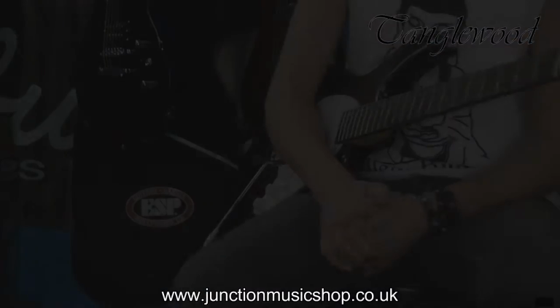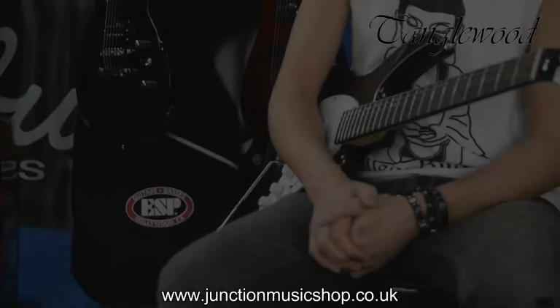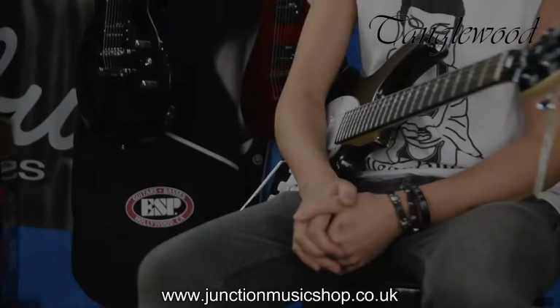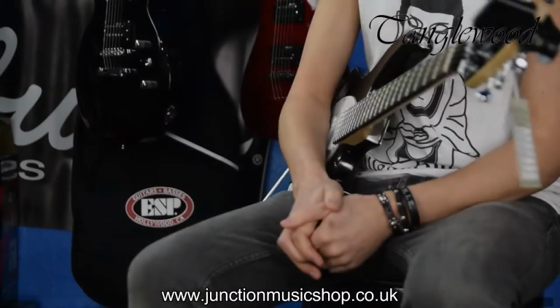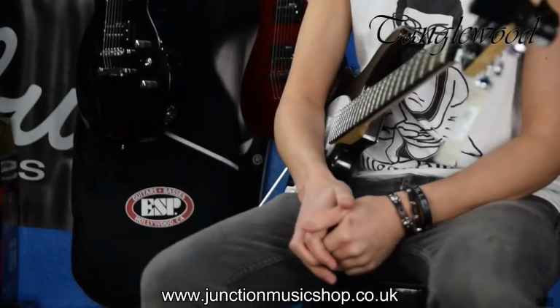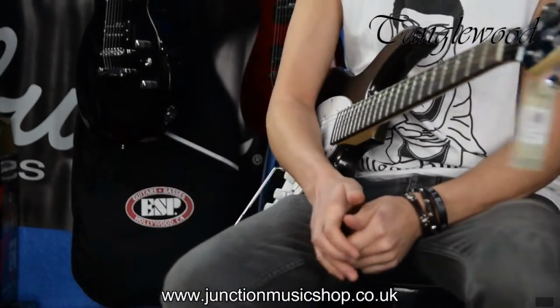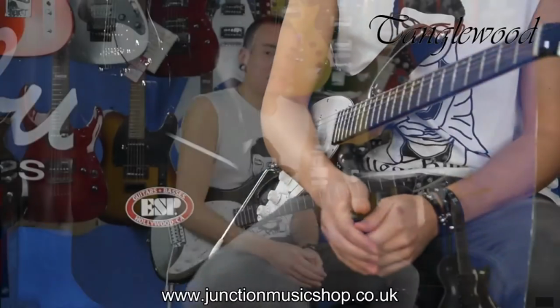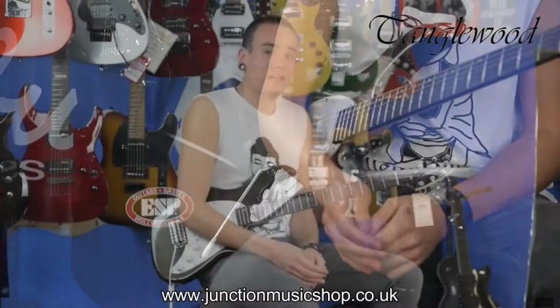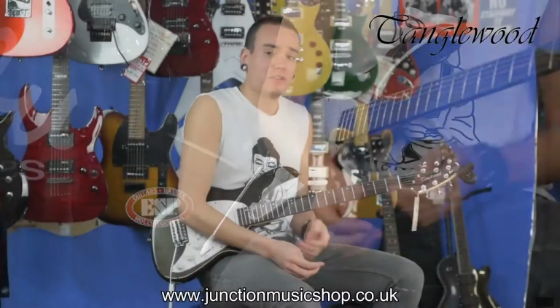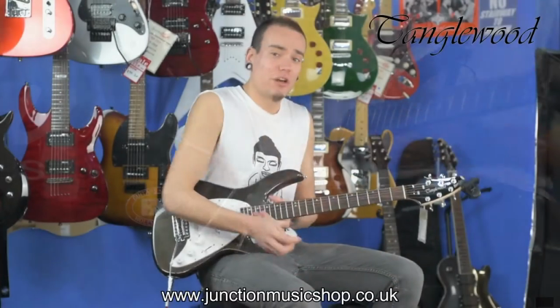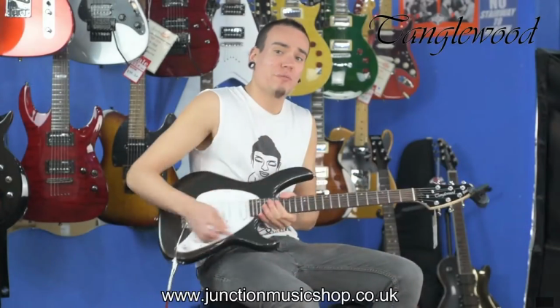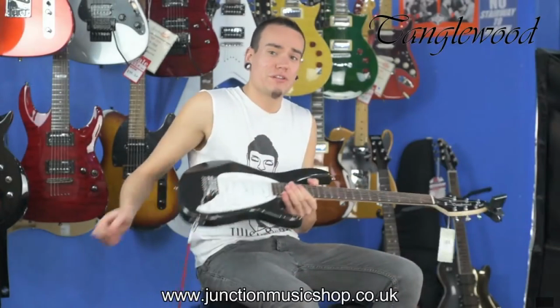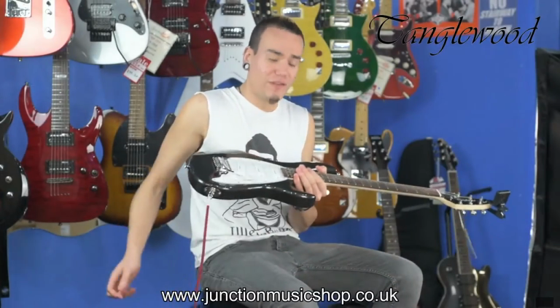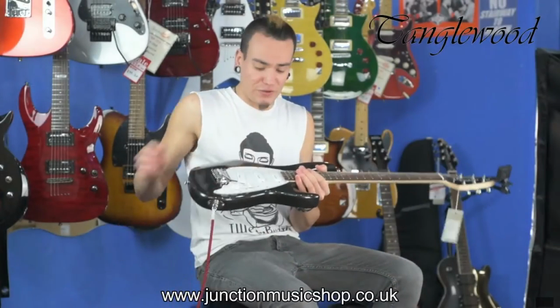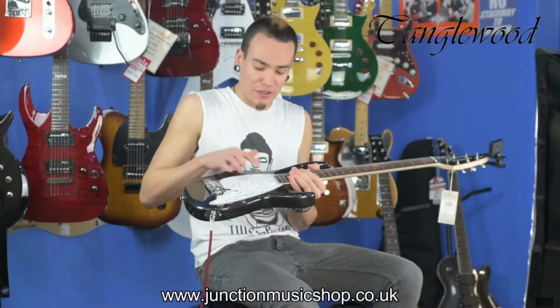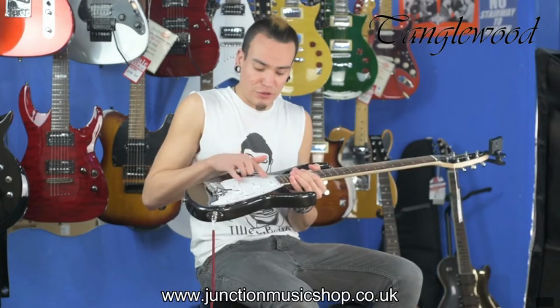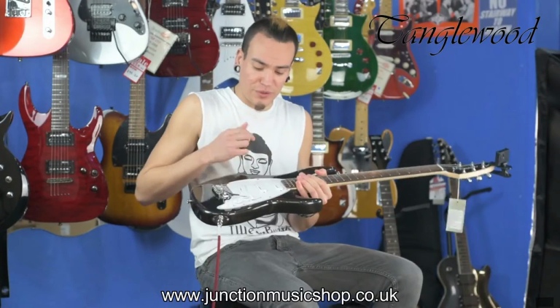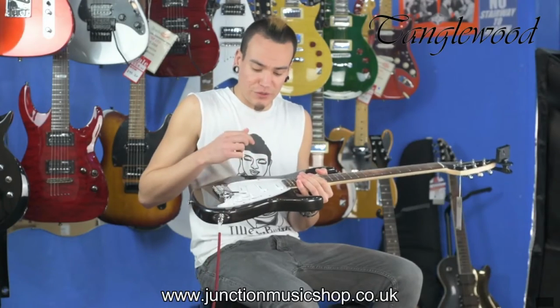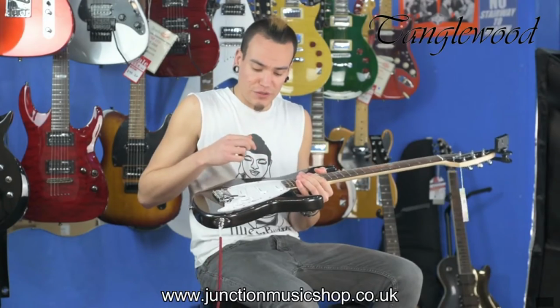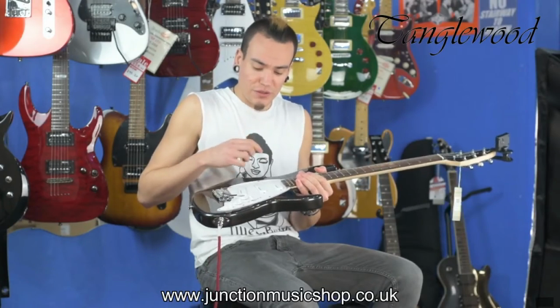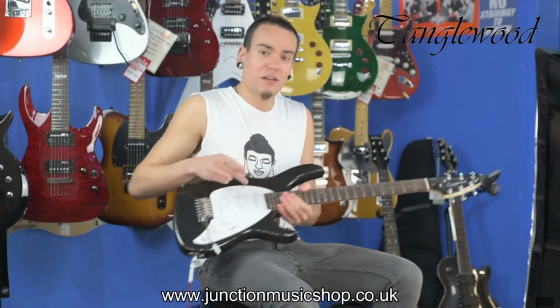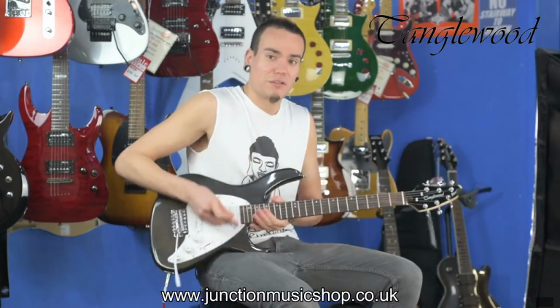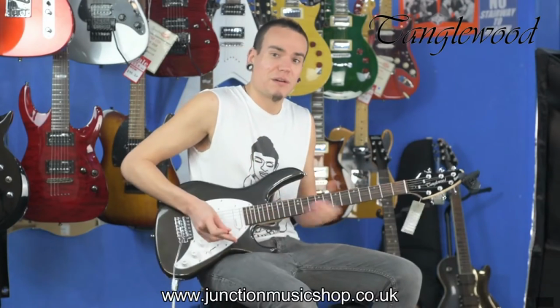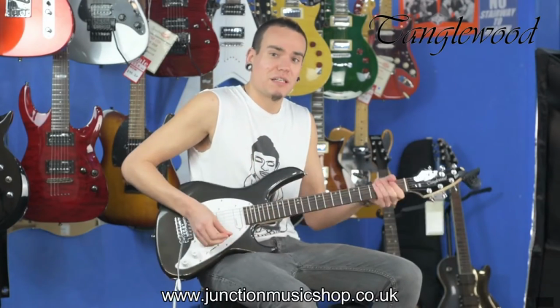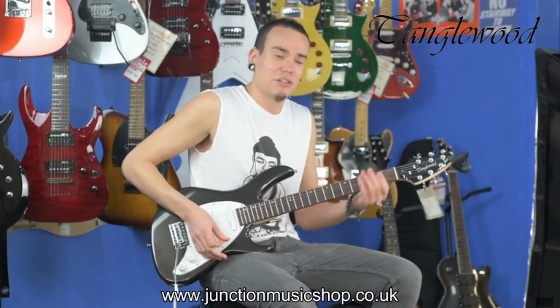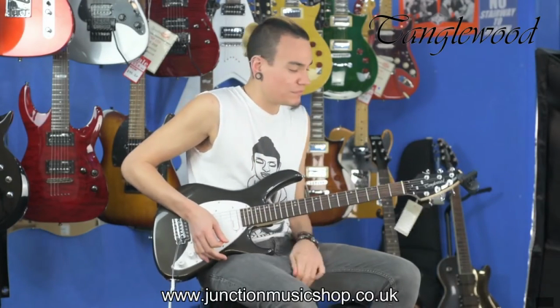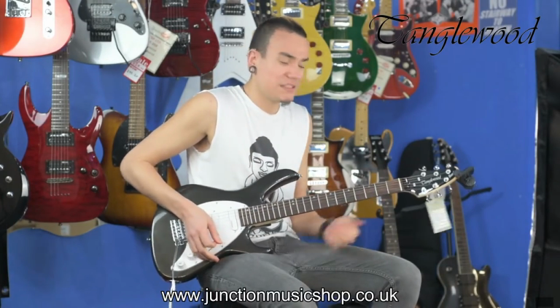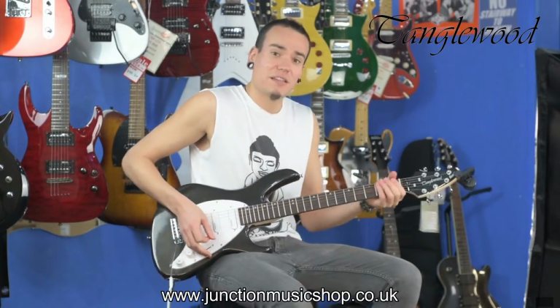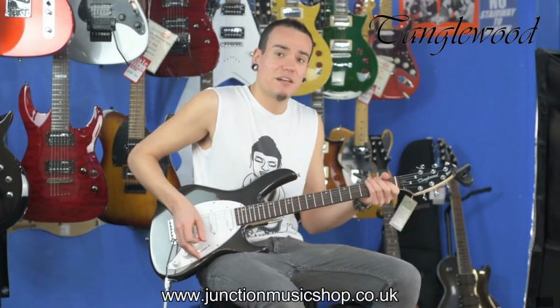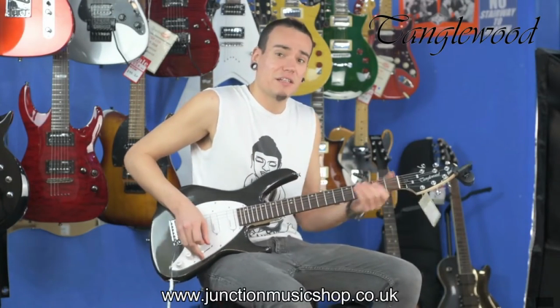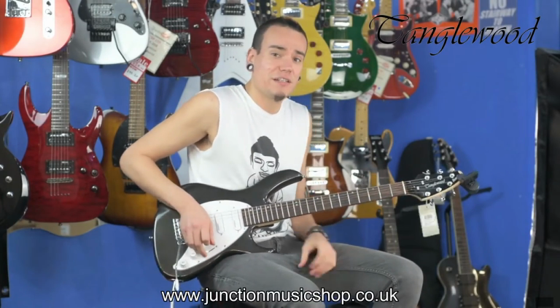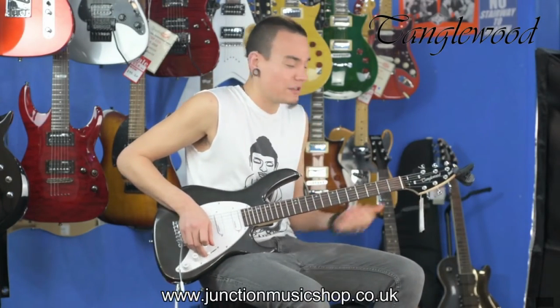This TE-2 comes with Tanglewood's own personal factory single coil pickups and a nice three-way selection. Let's see how they sound on the clean tone.